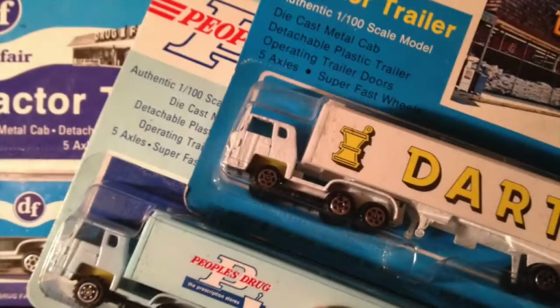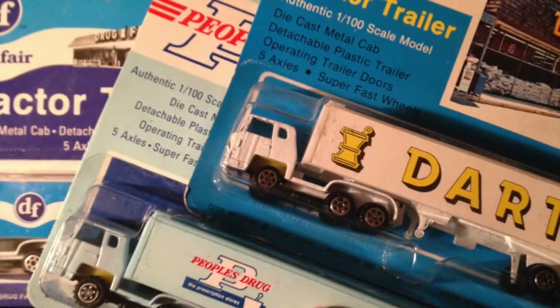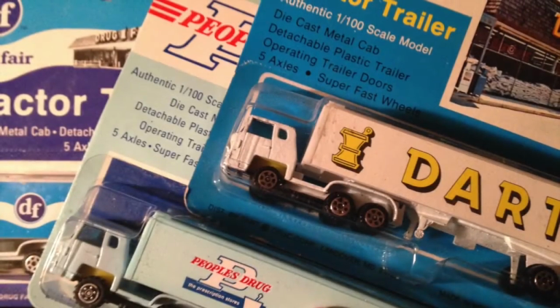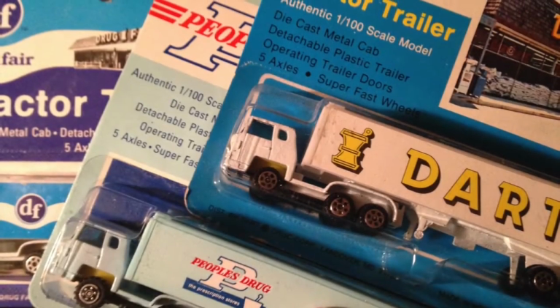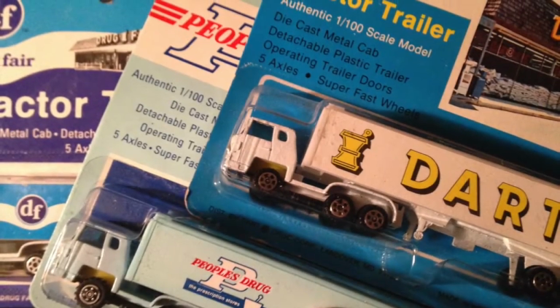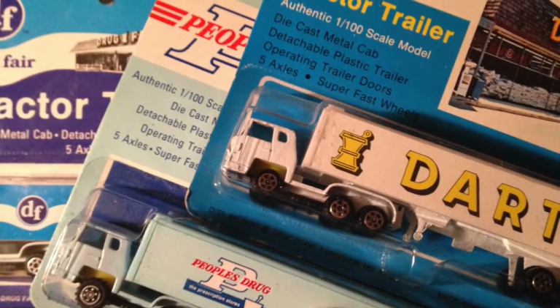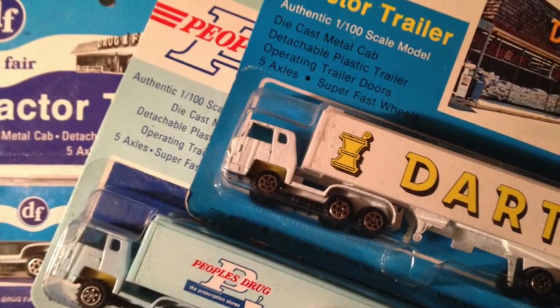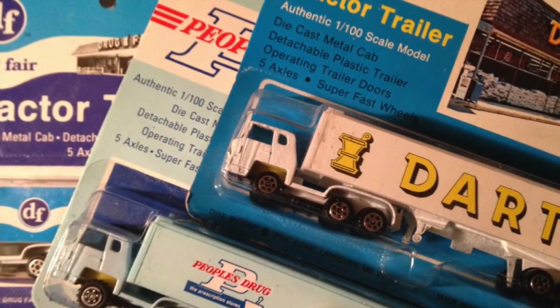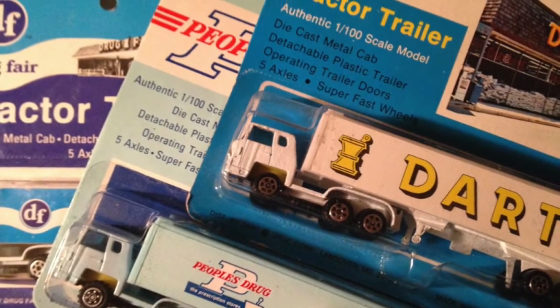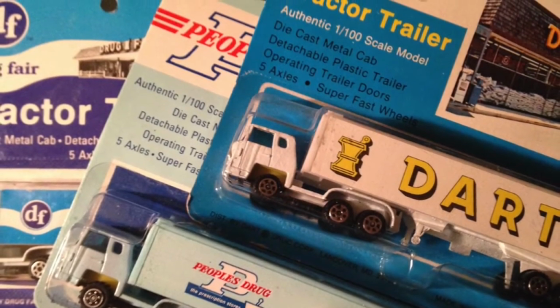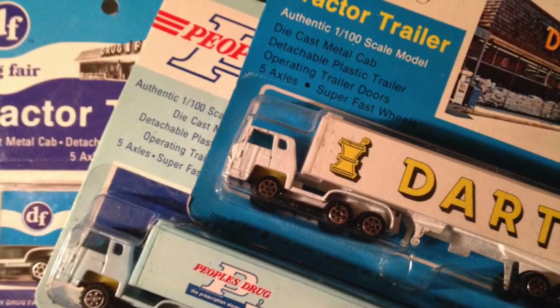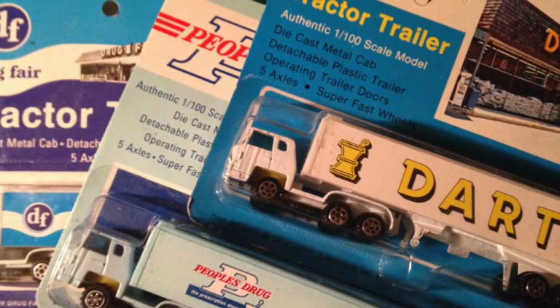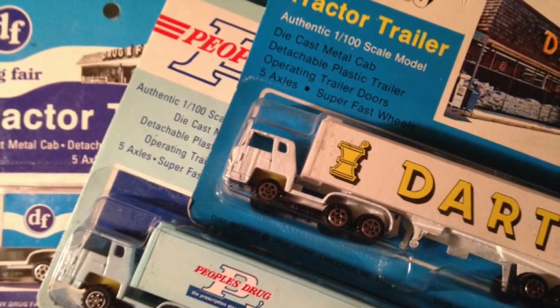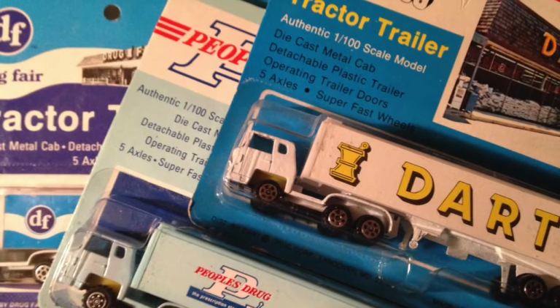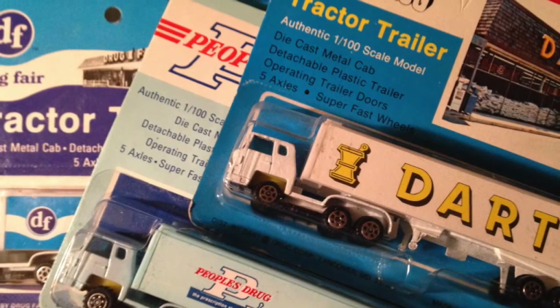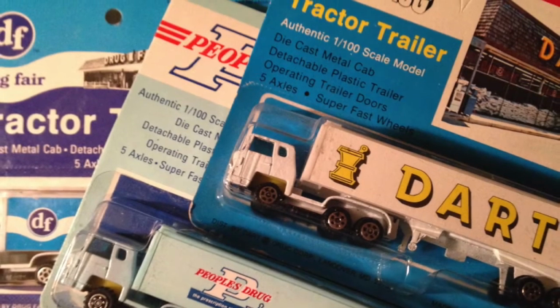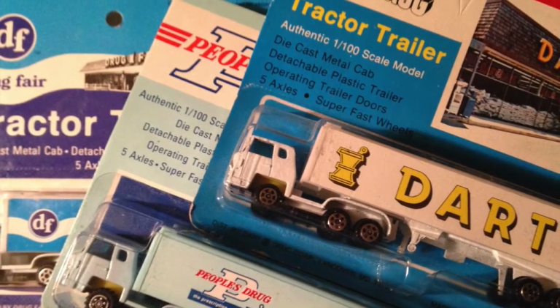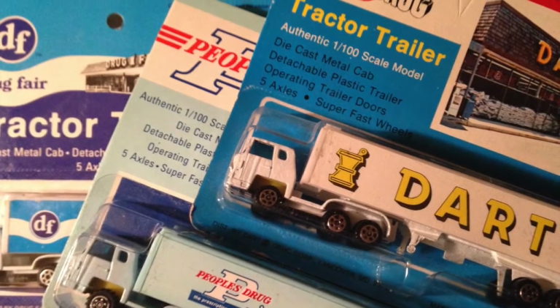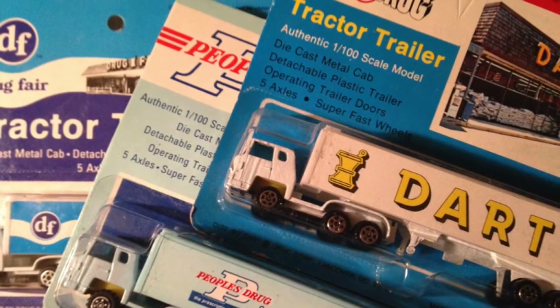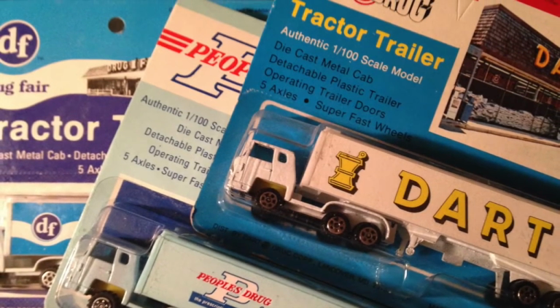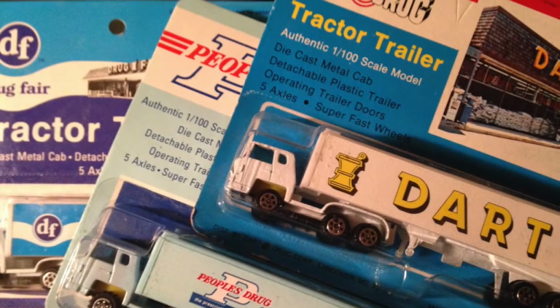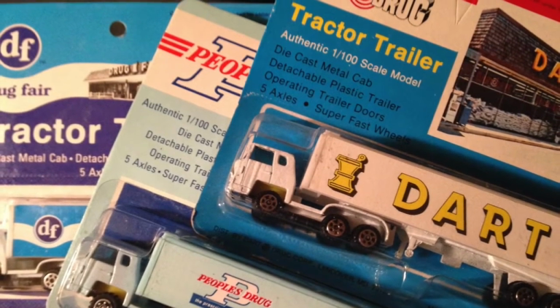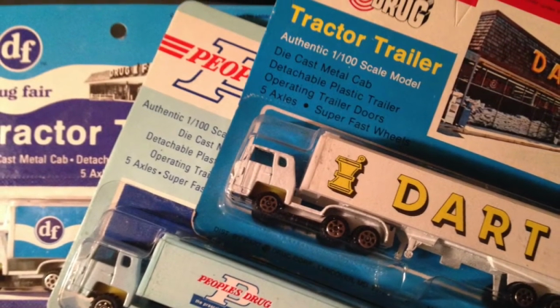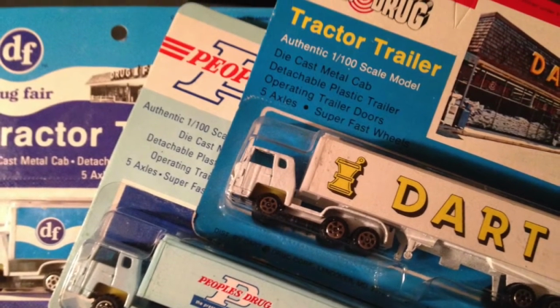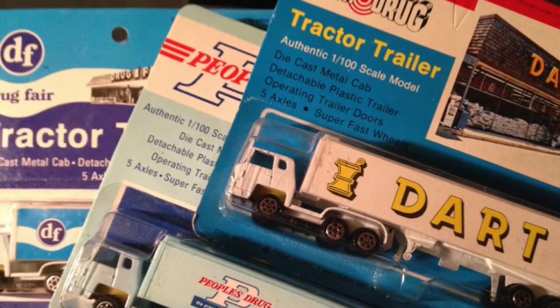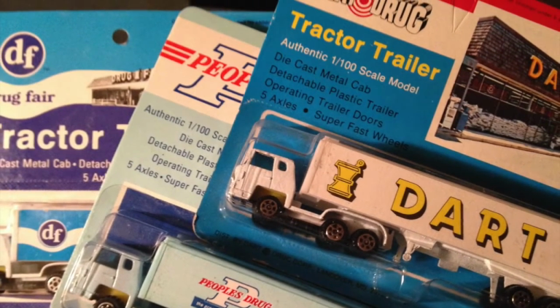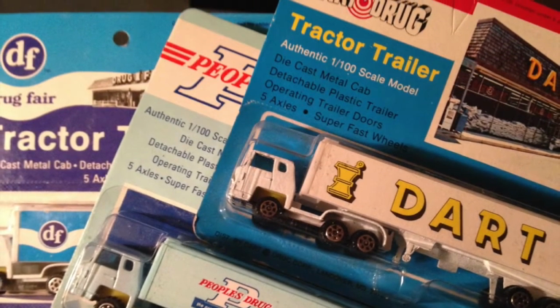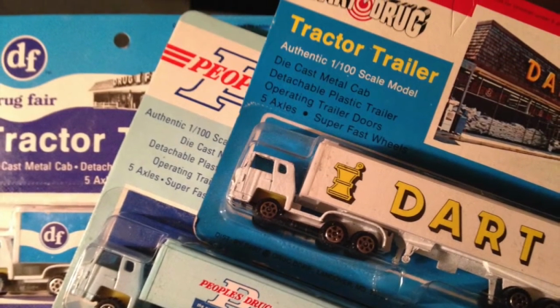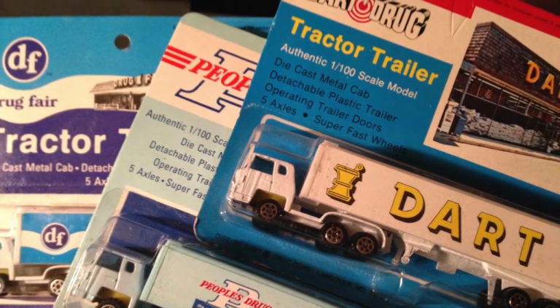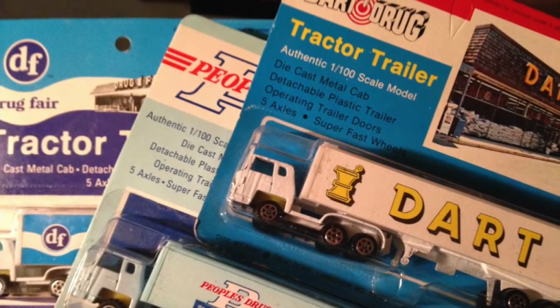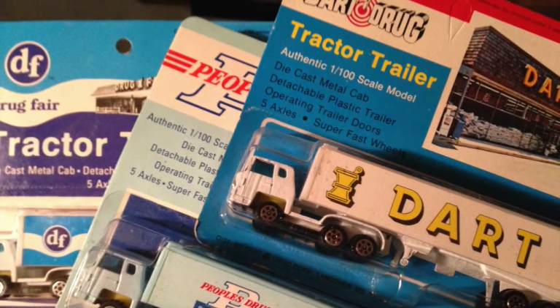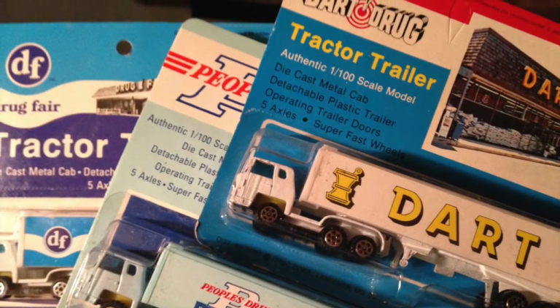Due to space, we didn't include some that are still in their original packages, but here they are just as you would have bought them in the store years ago.